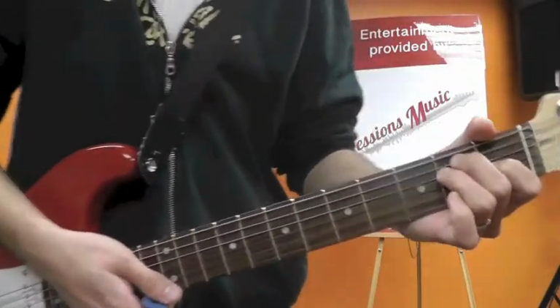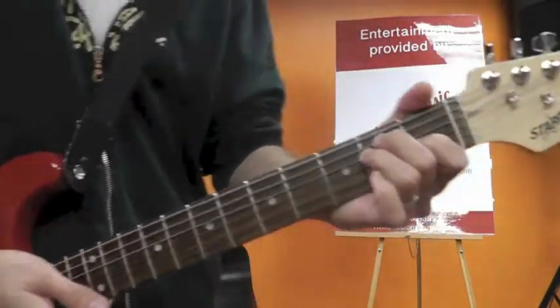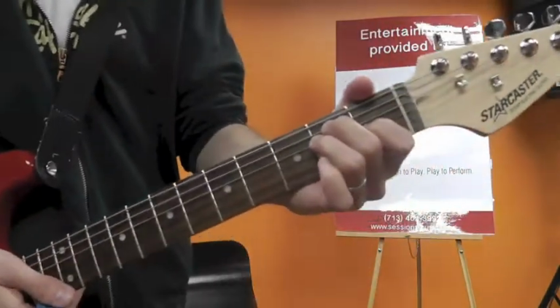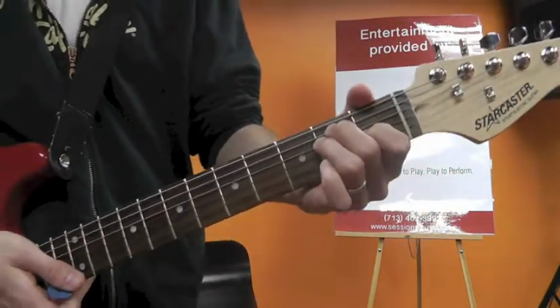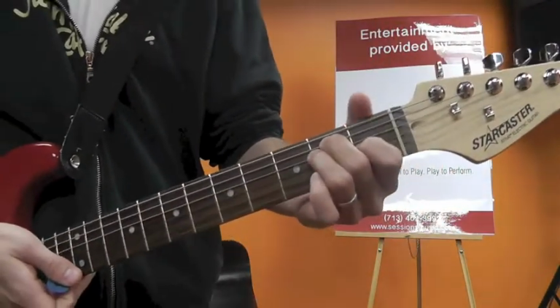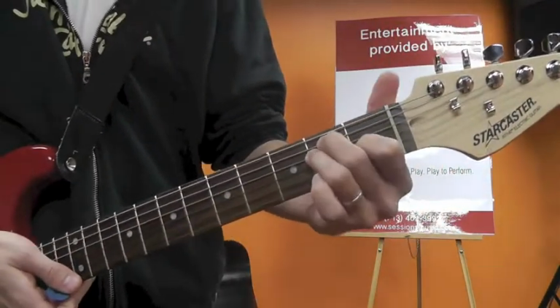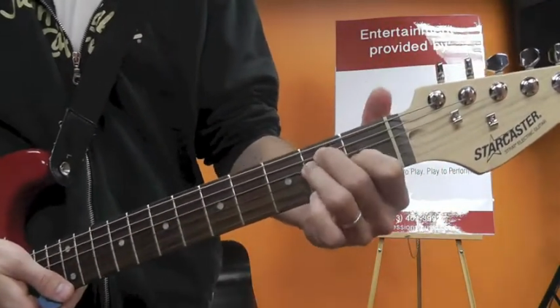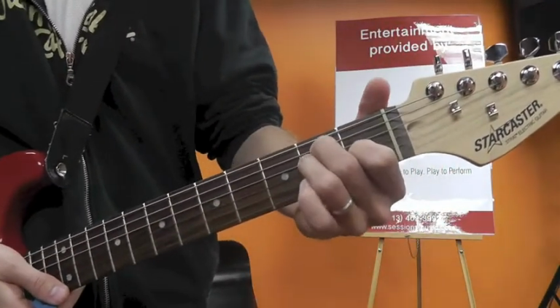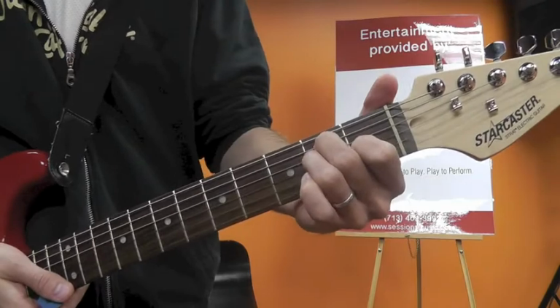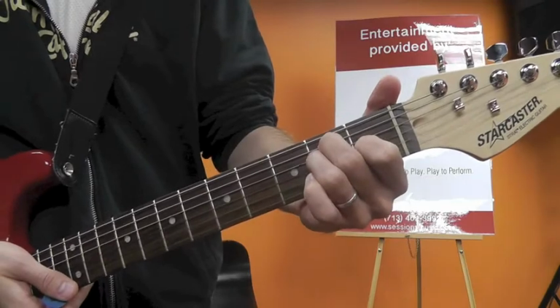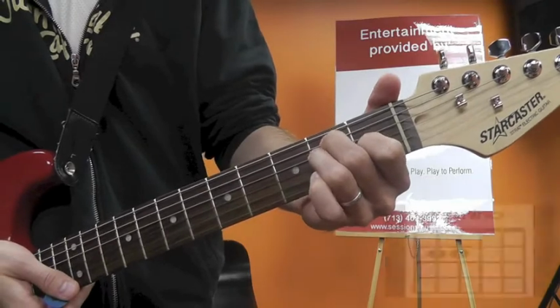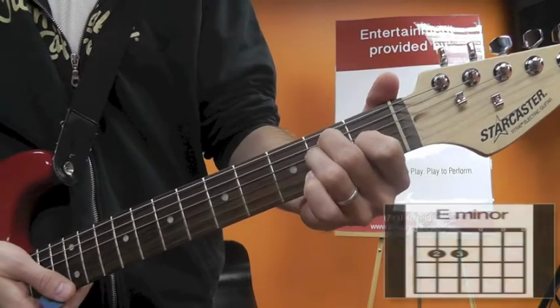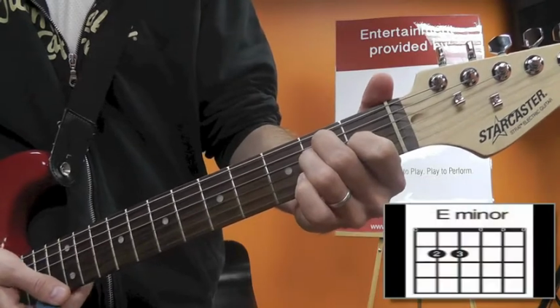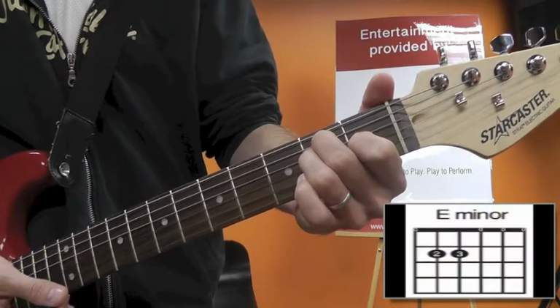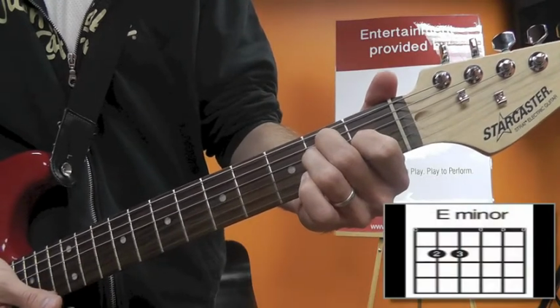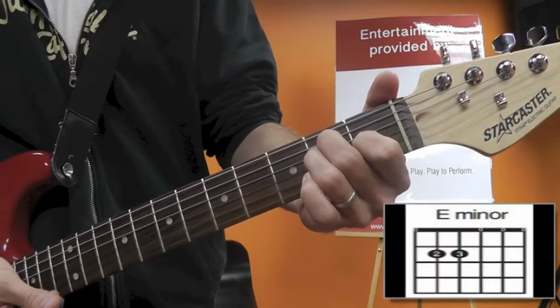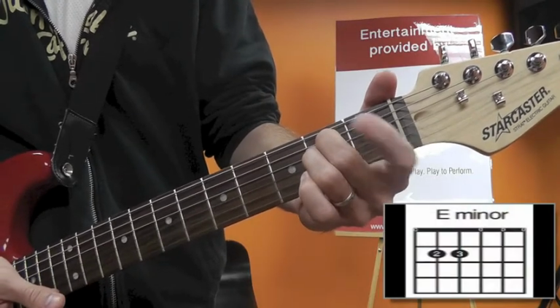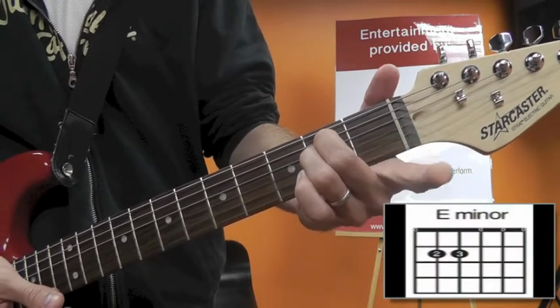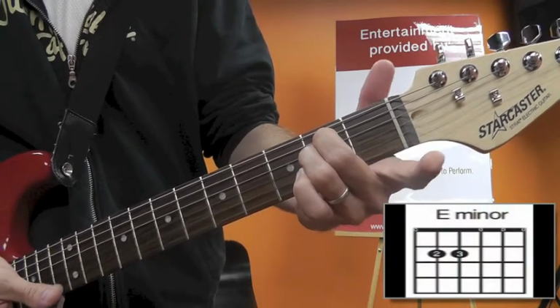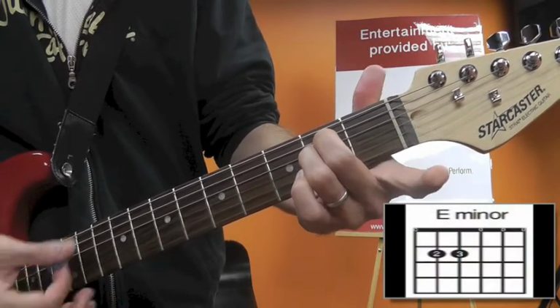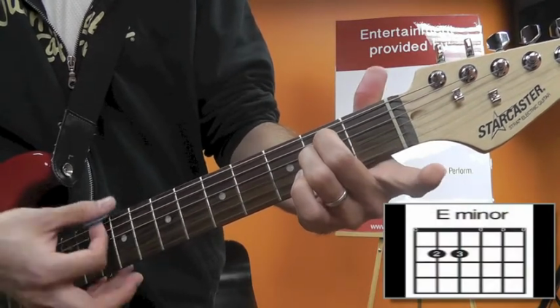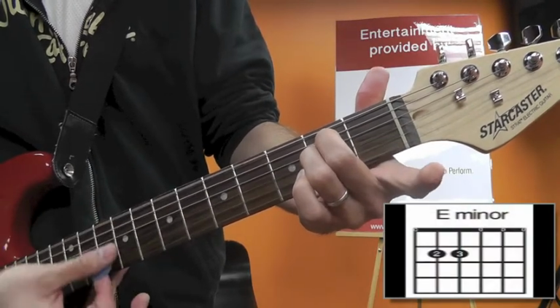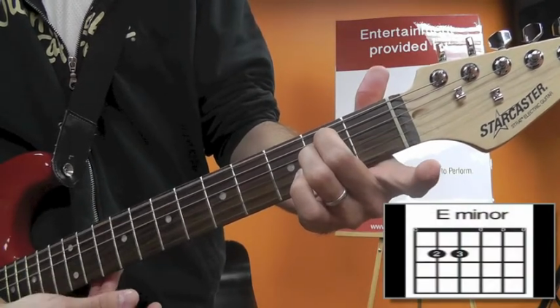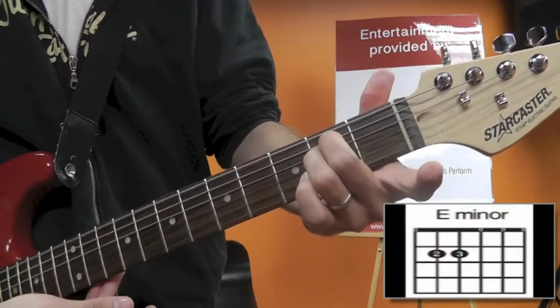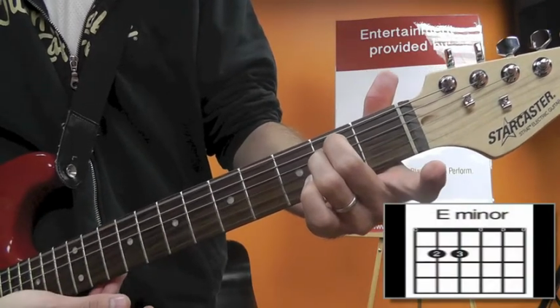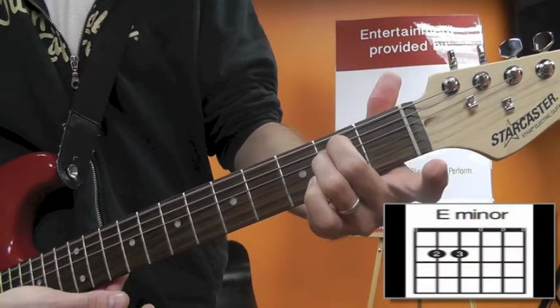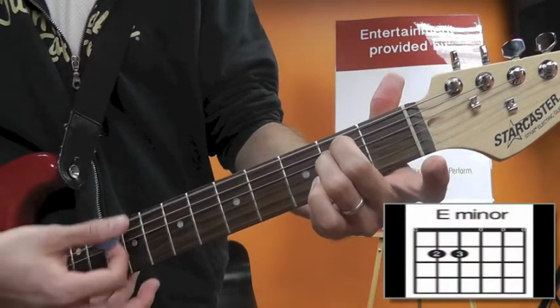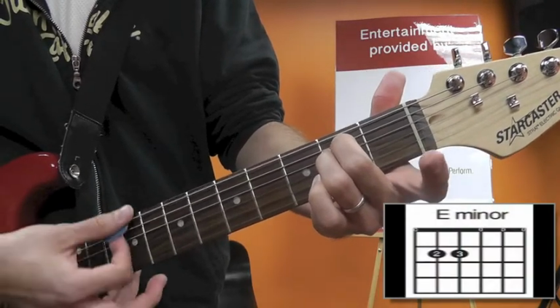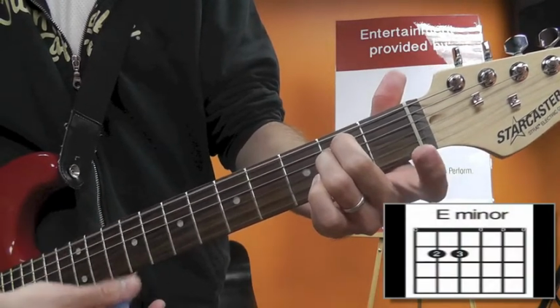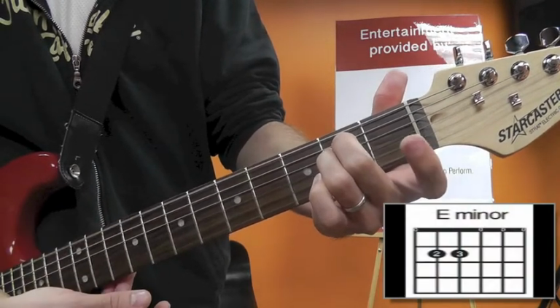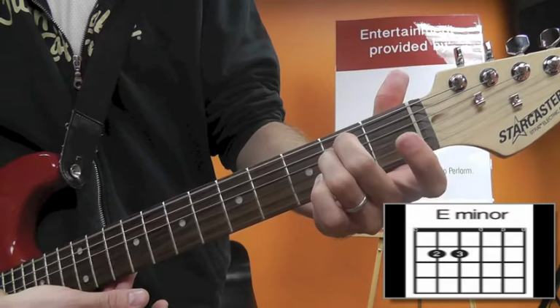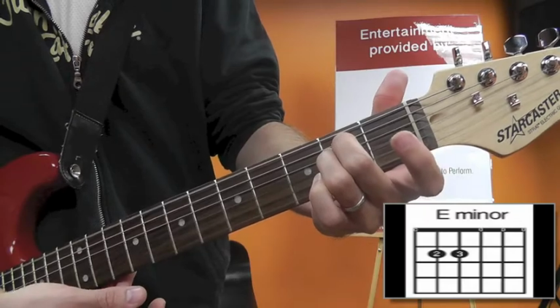To do your E minor chord — it's a great jump from E major — you just pick up this first finger, and there's E minor. You still play all the strings.